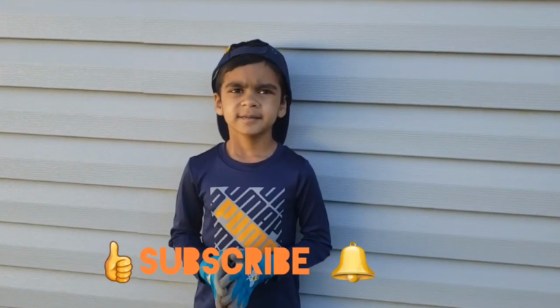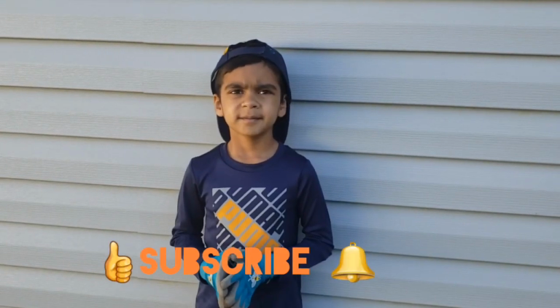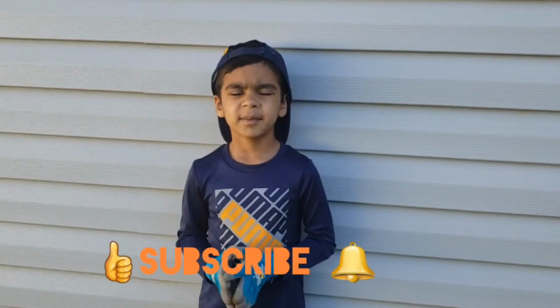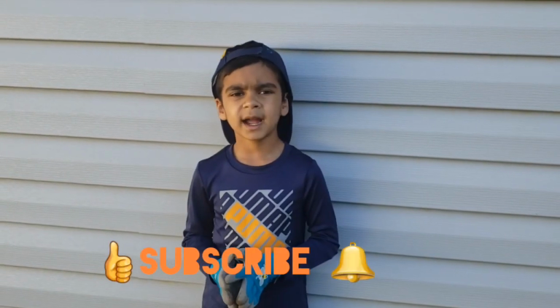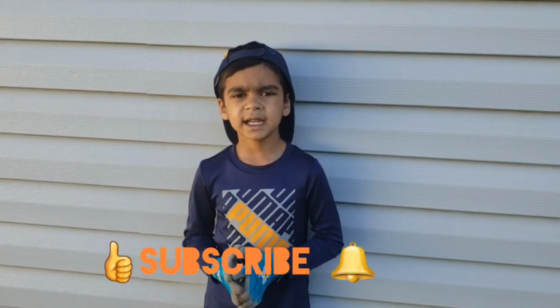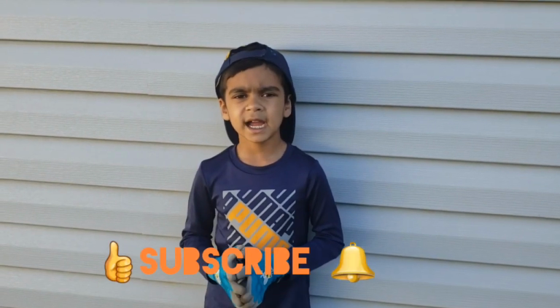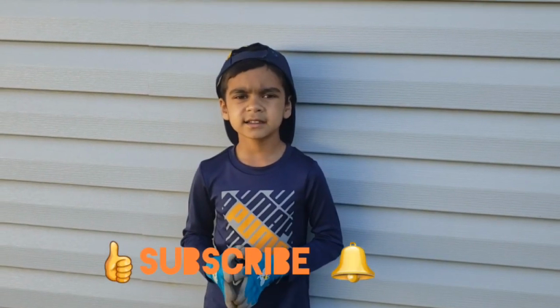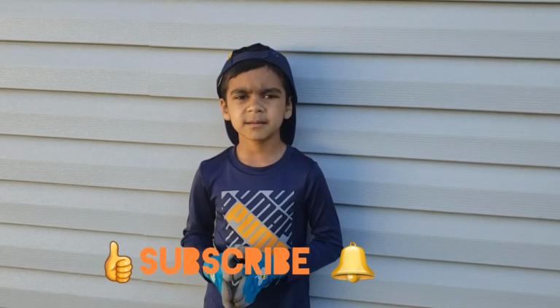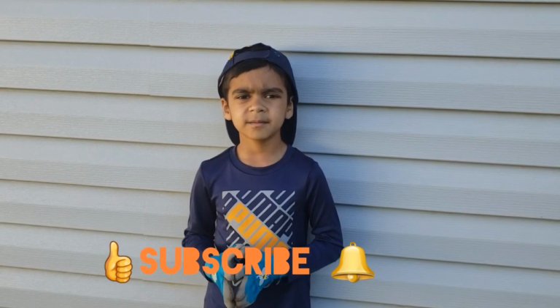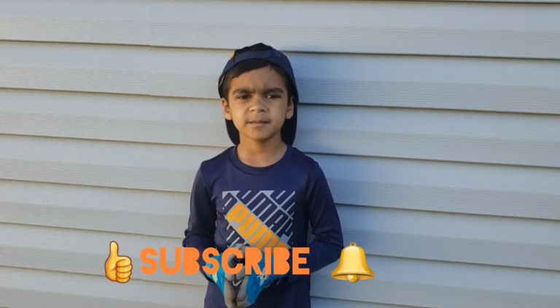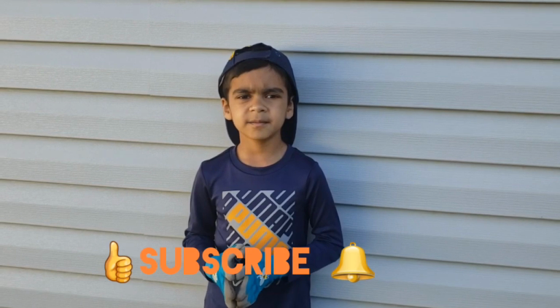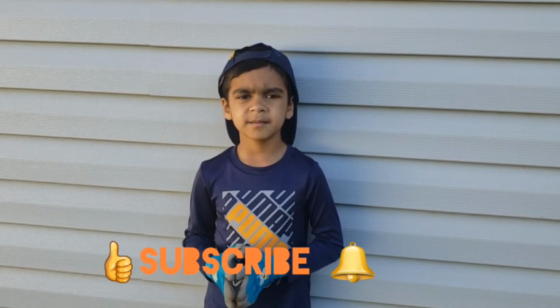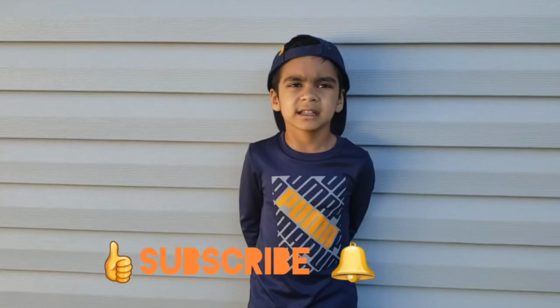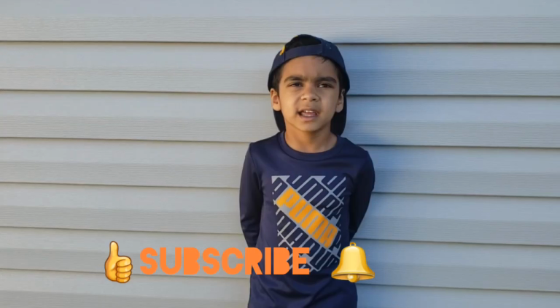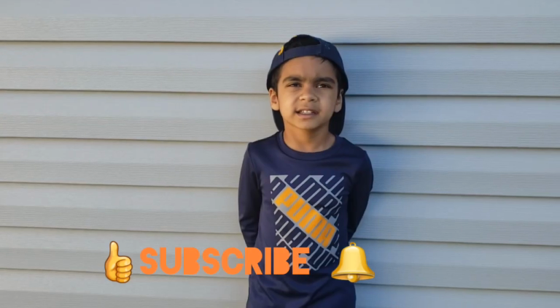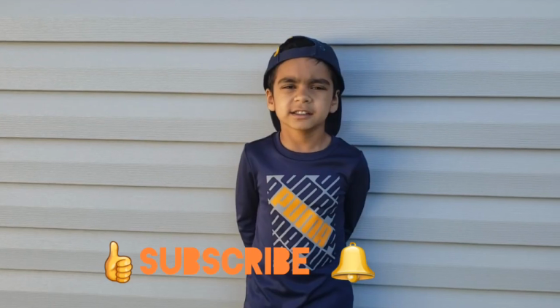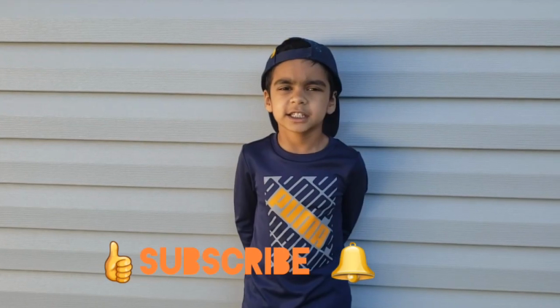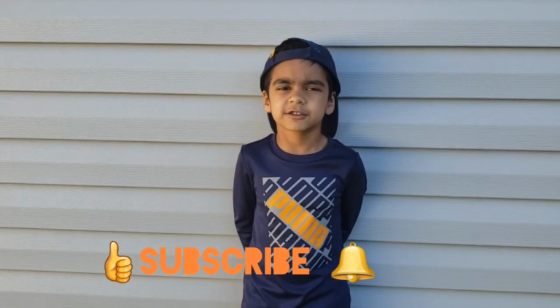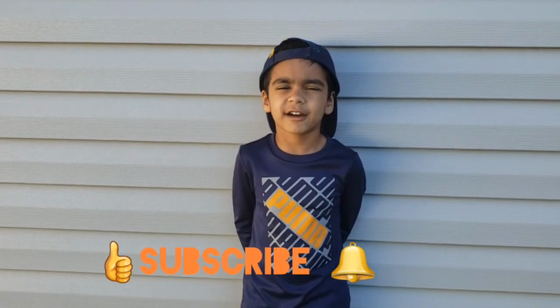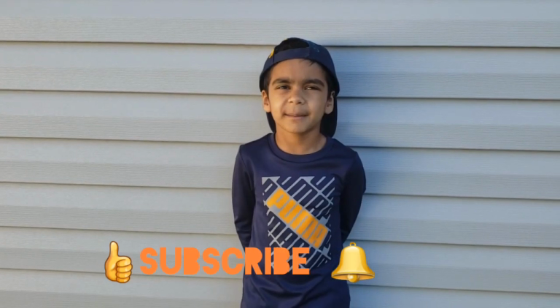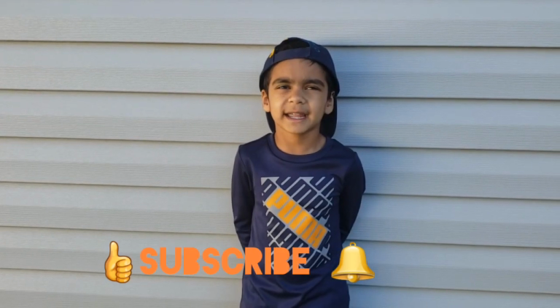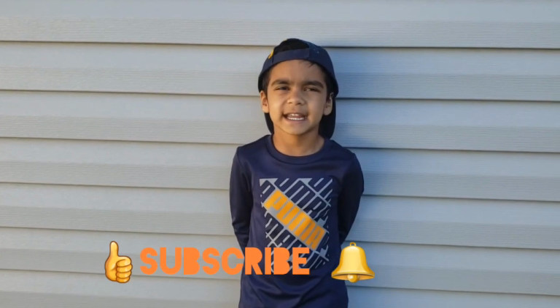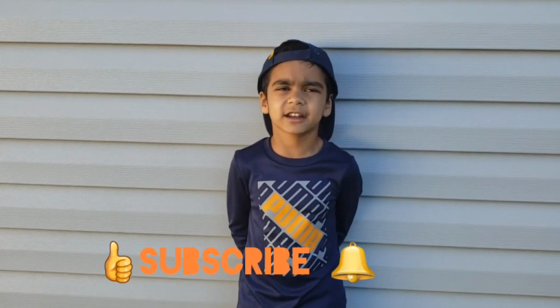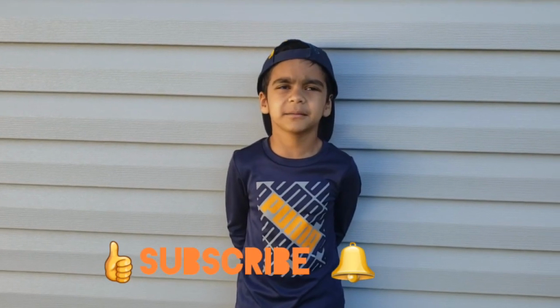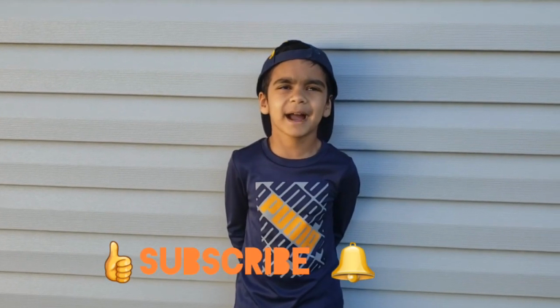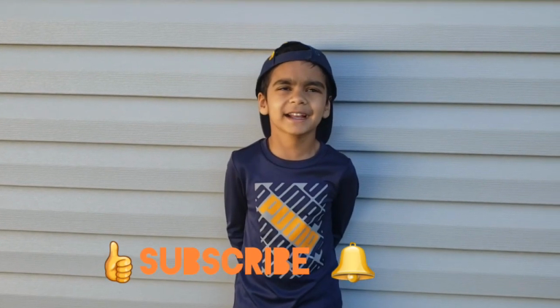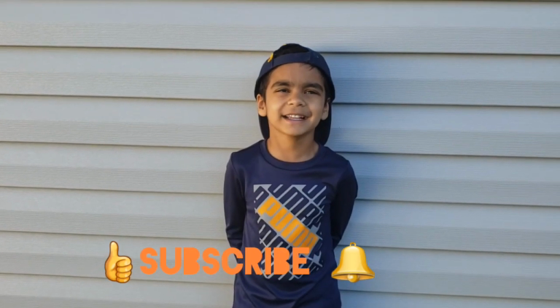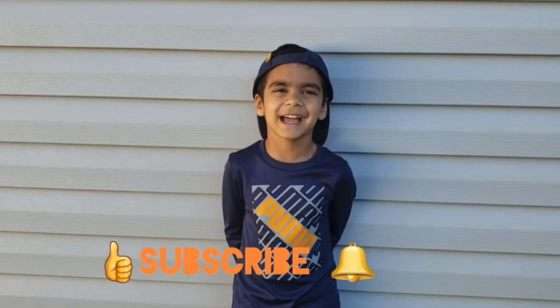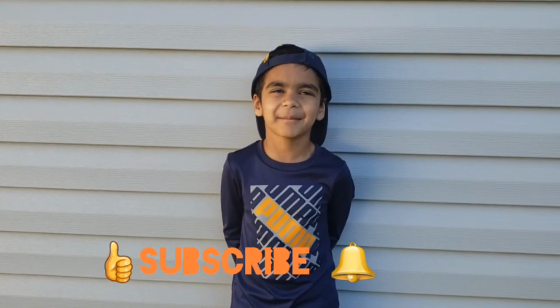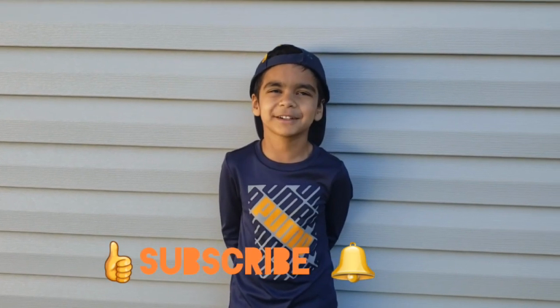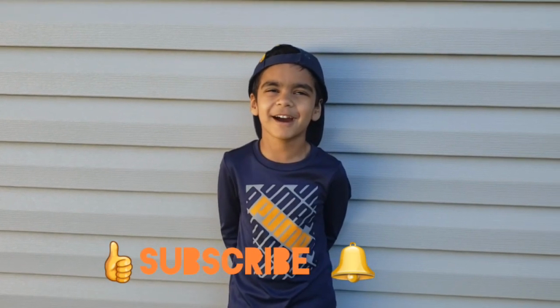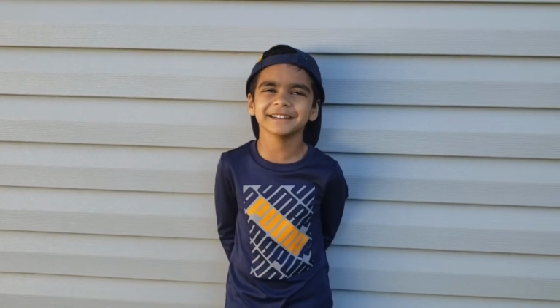Bye guys! Like and subscribe to my channel. Bye guys! Happy gardening.